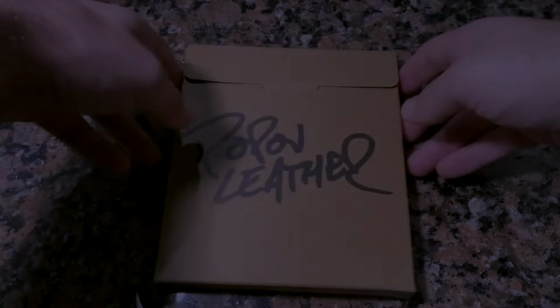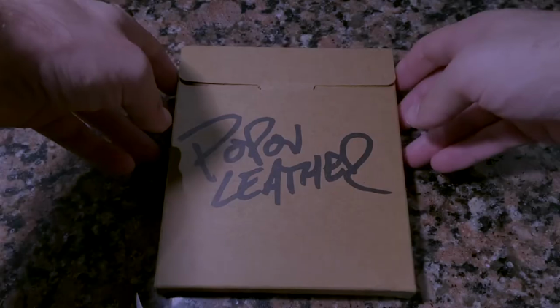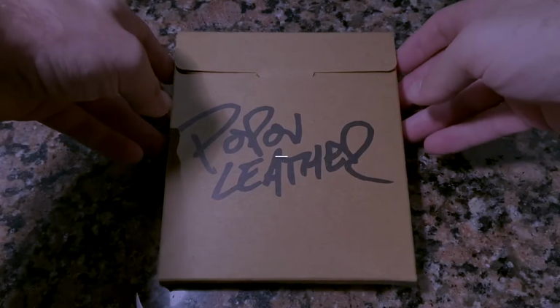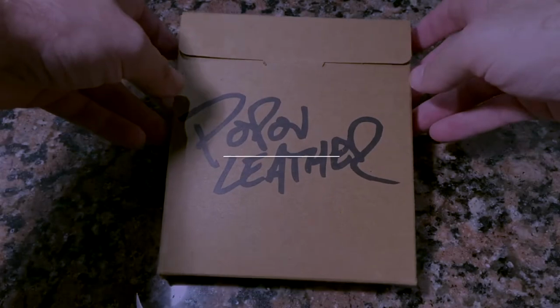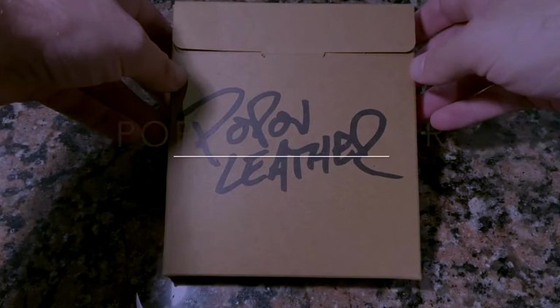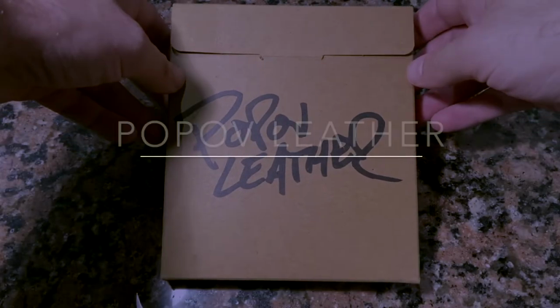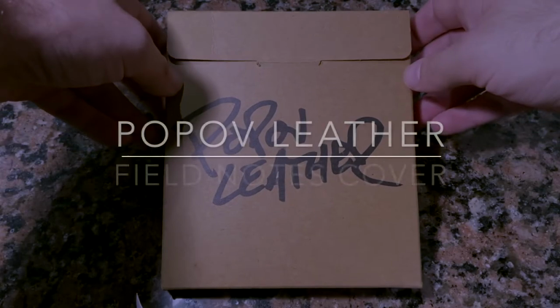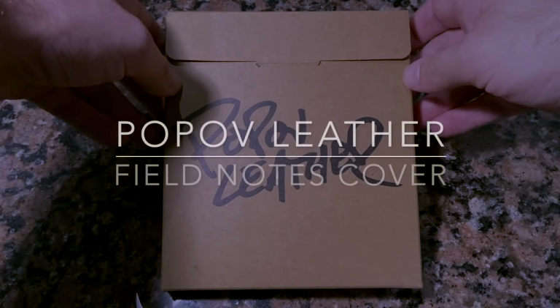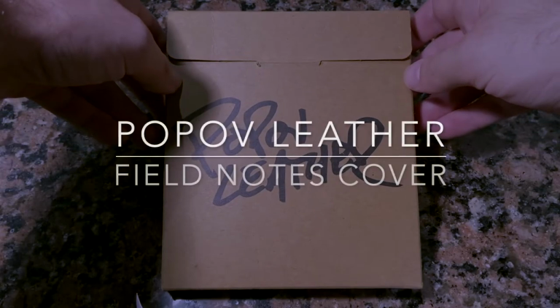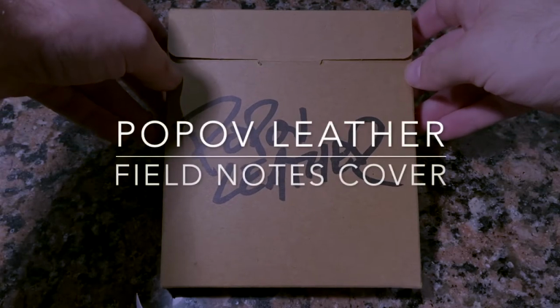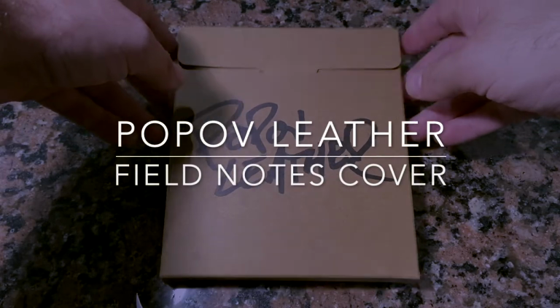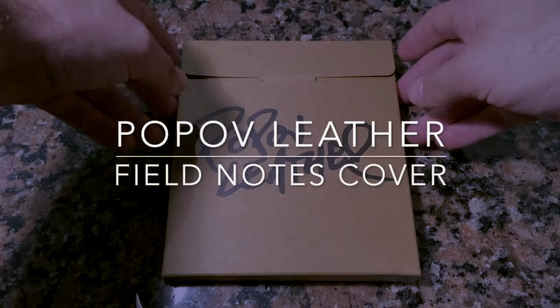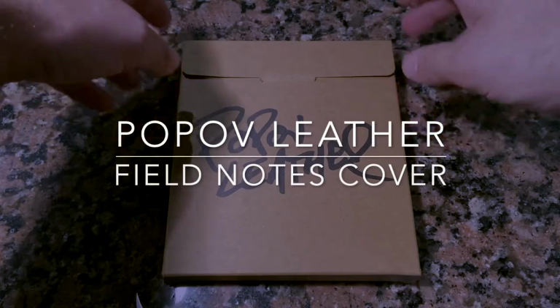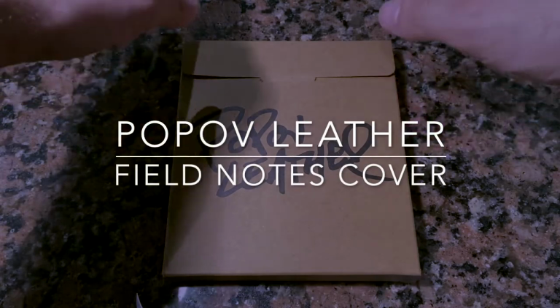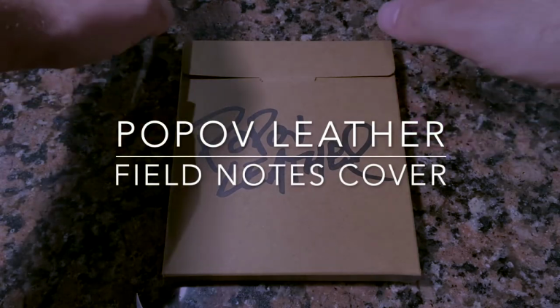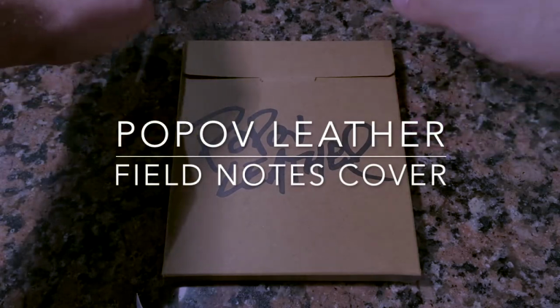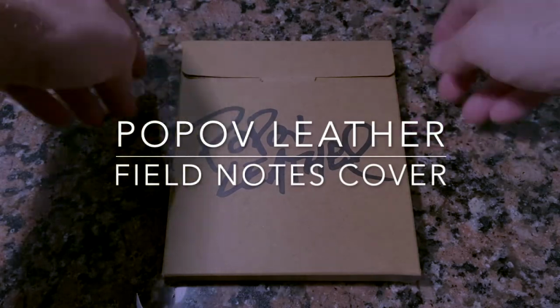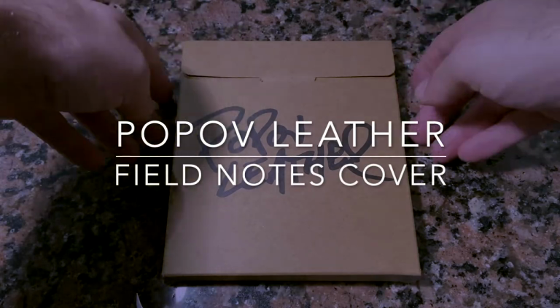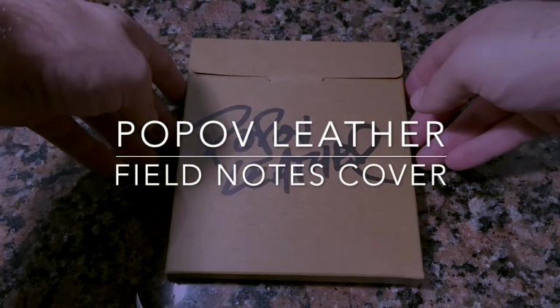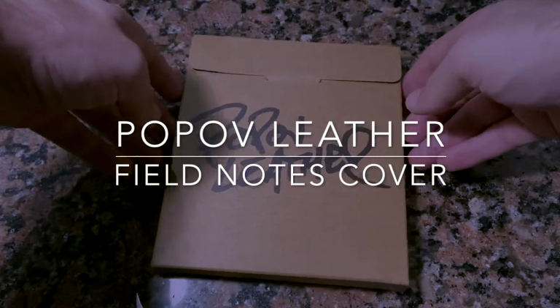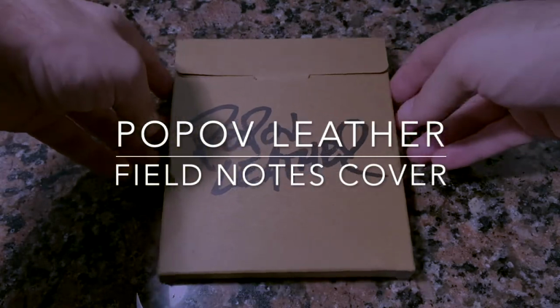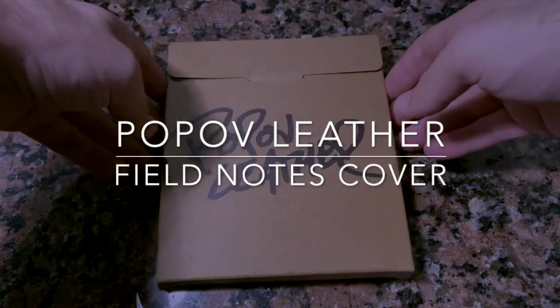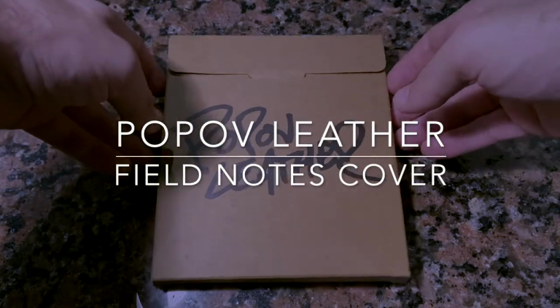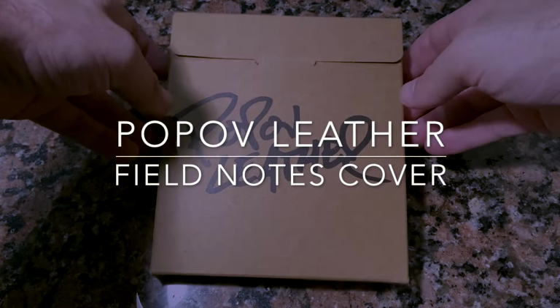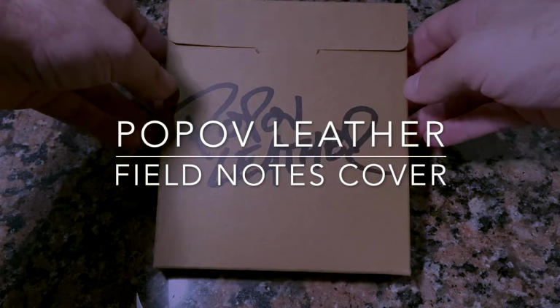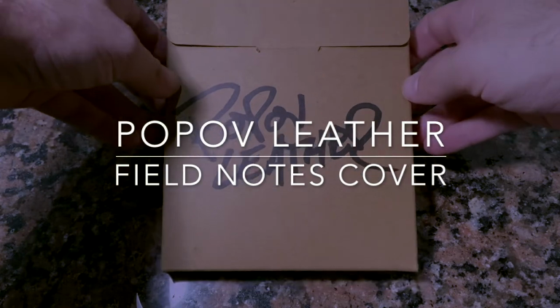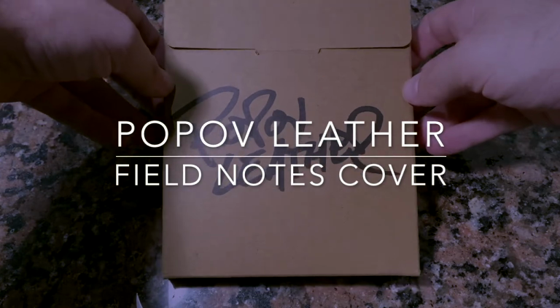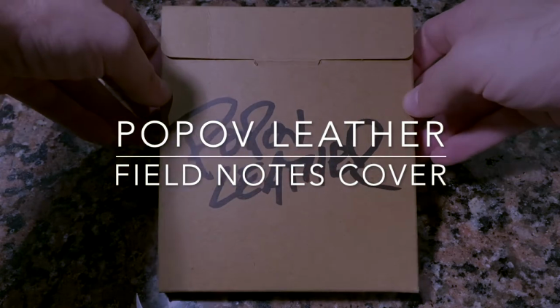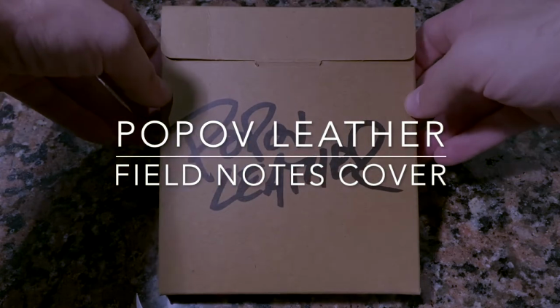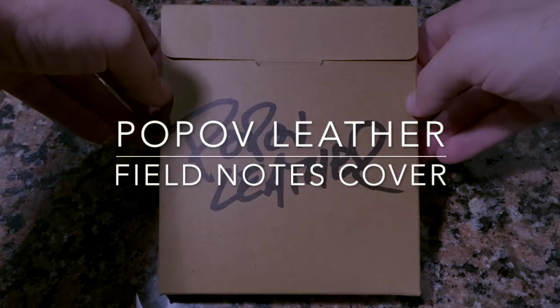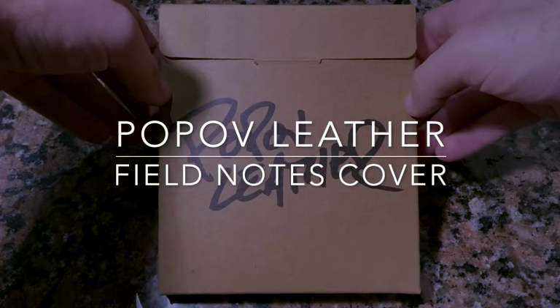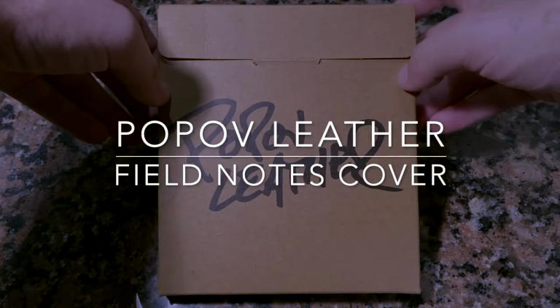Hi everybody and welcome to today's video. Today I'm looking at an item from Popov Leather.